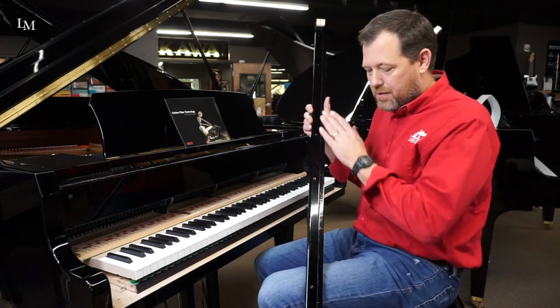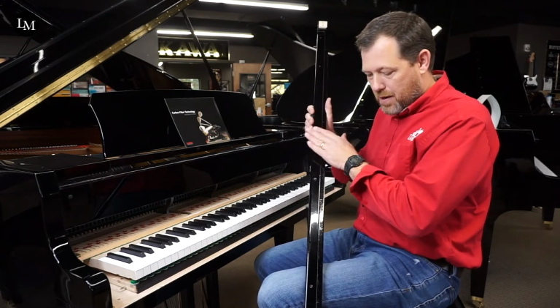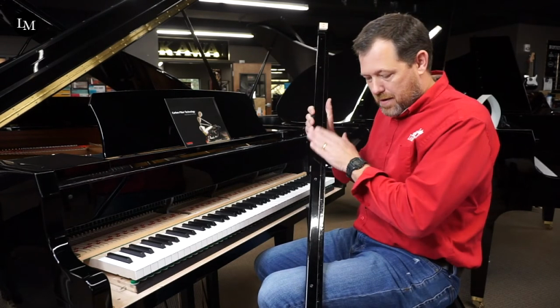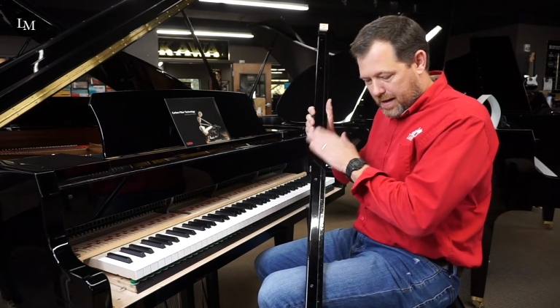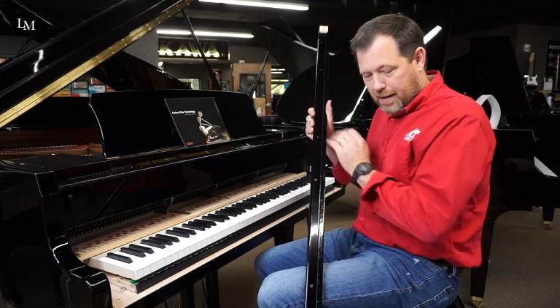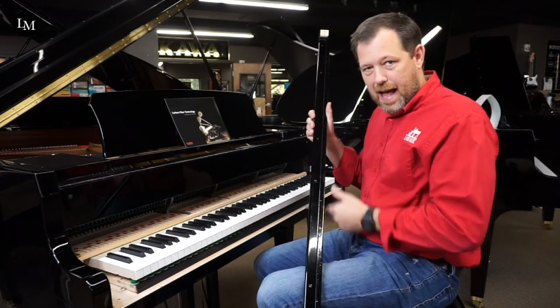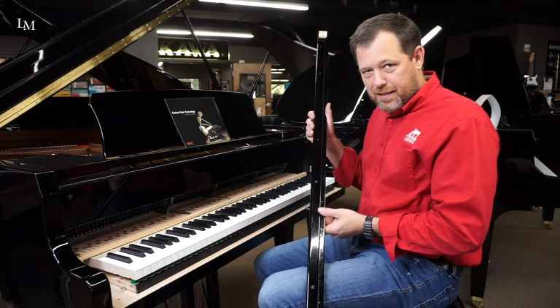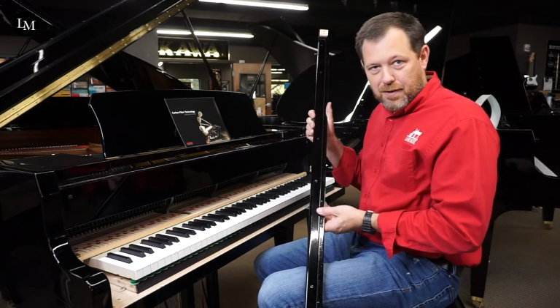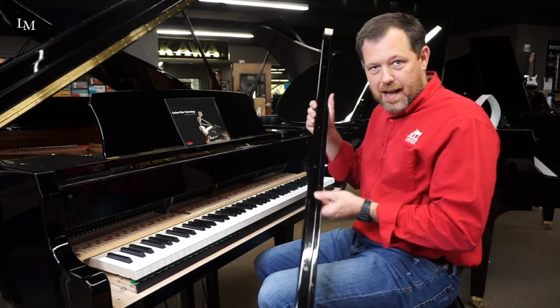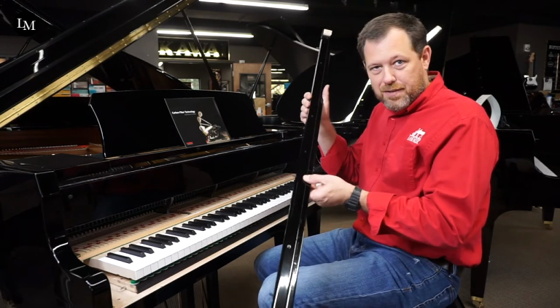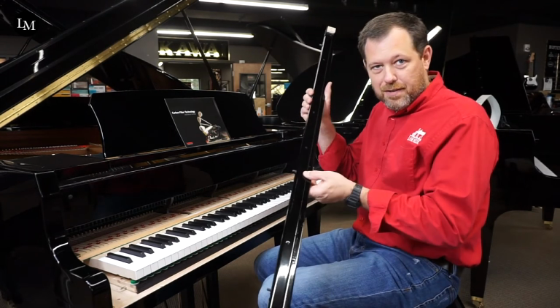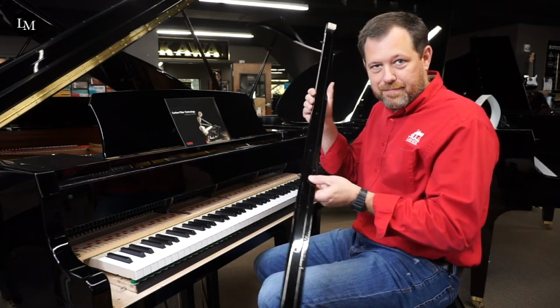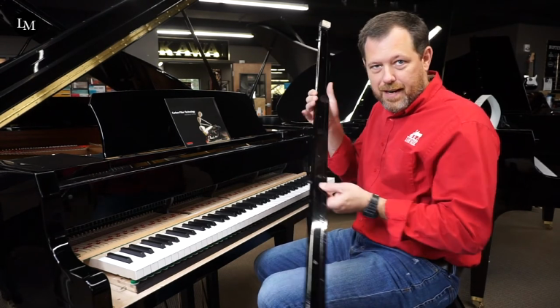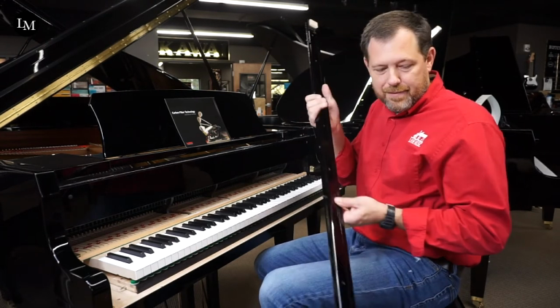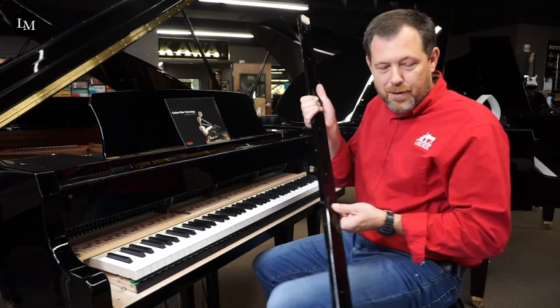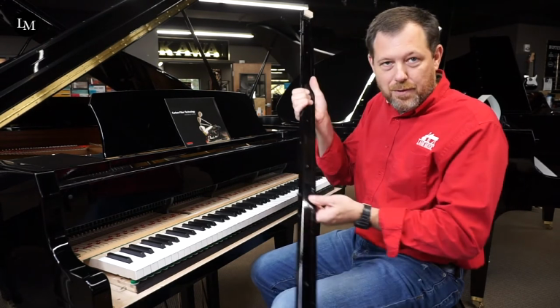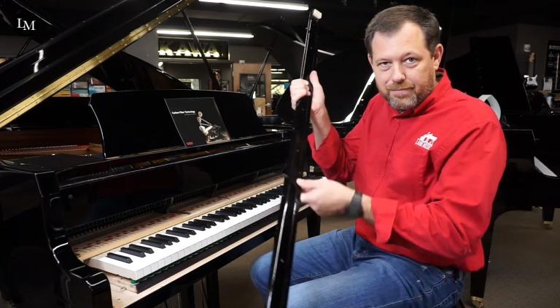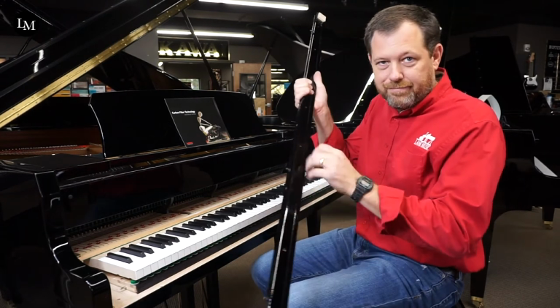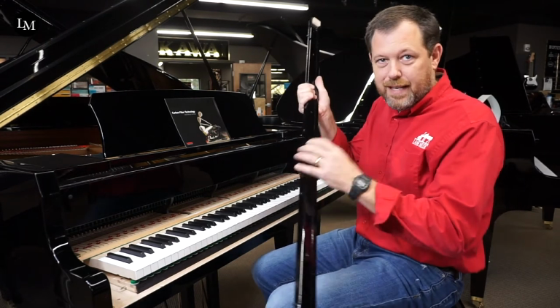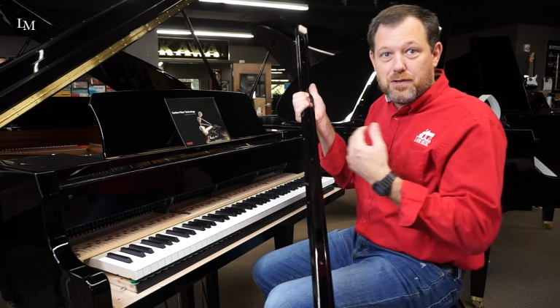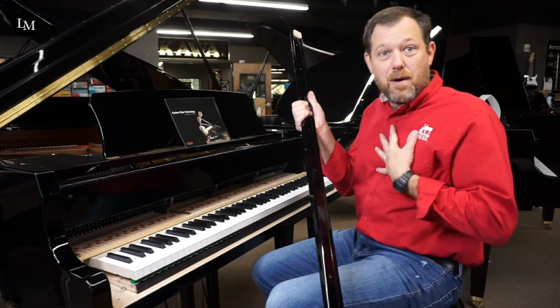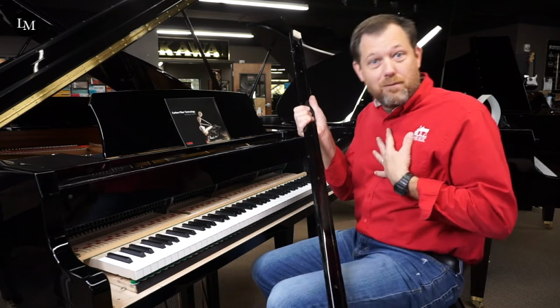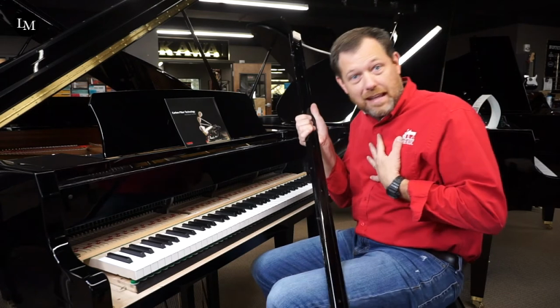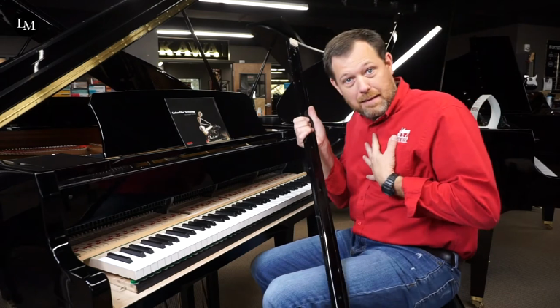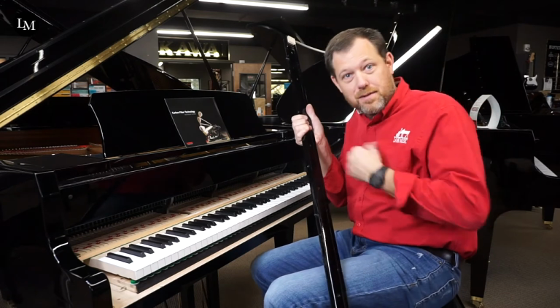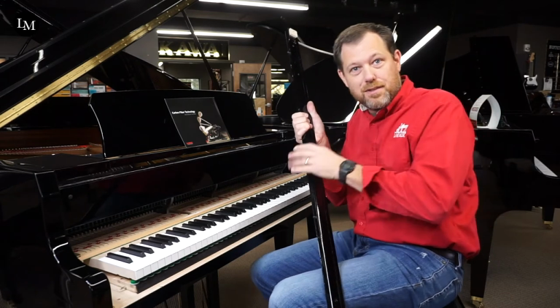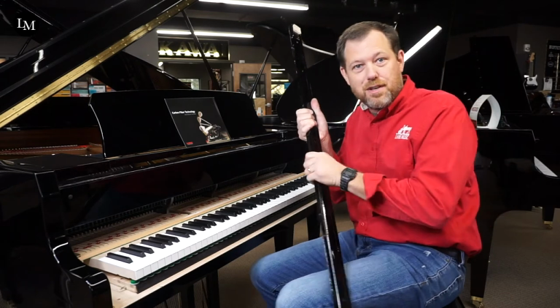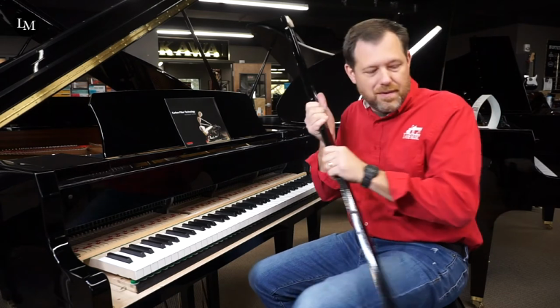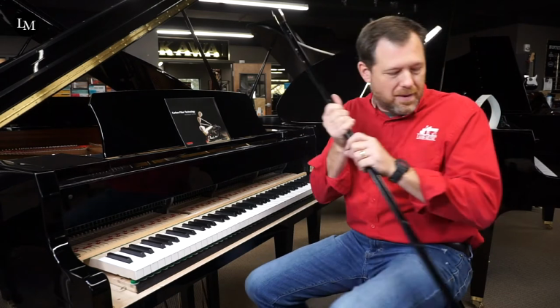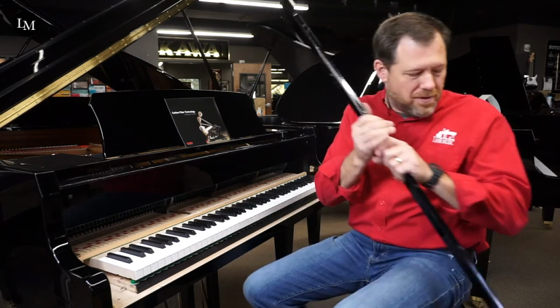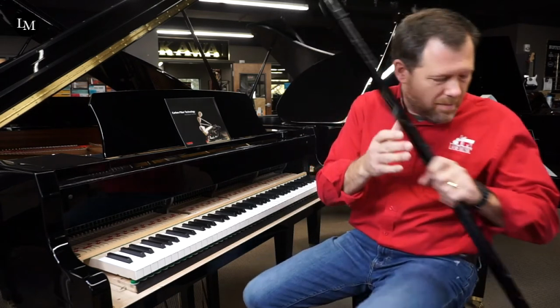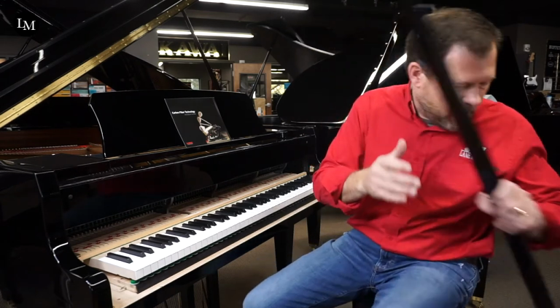Ask your local dealership — hopefully Lane Music — to show you that when you come in.